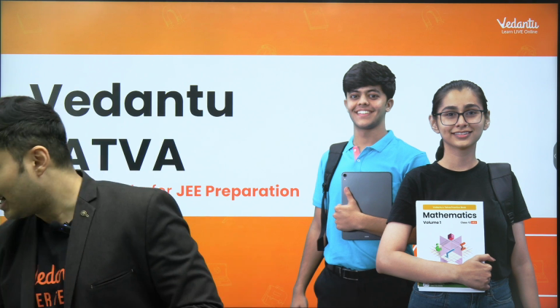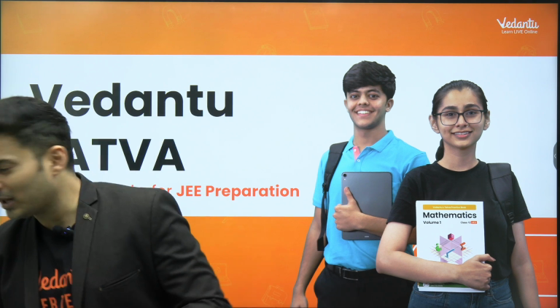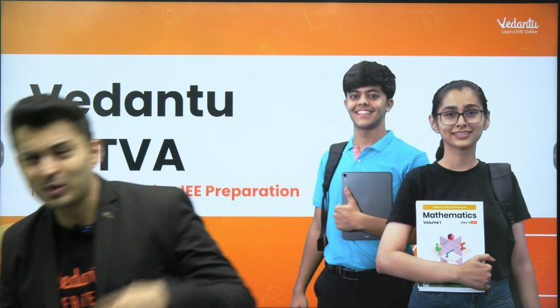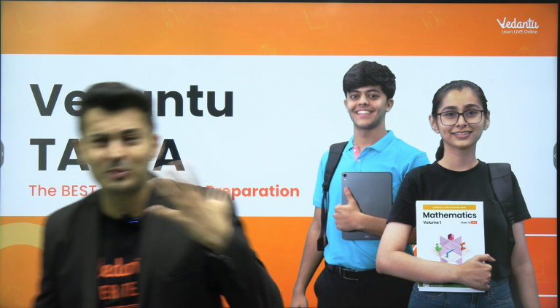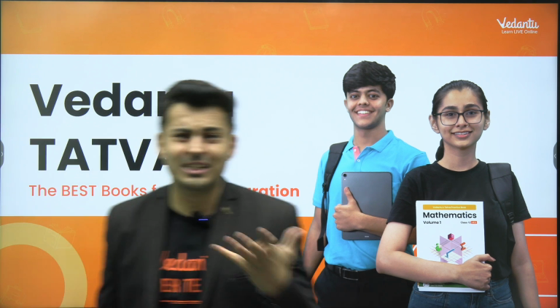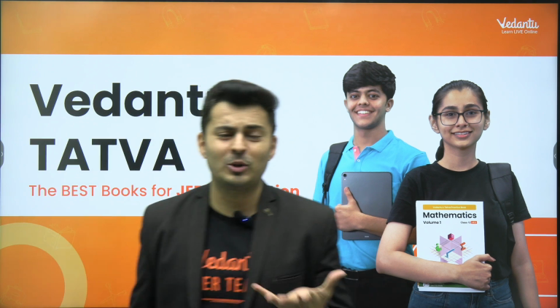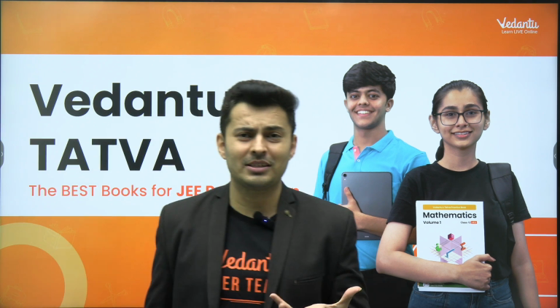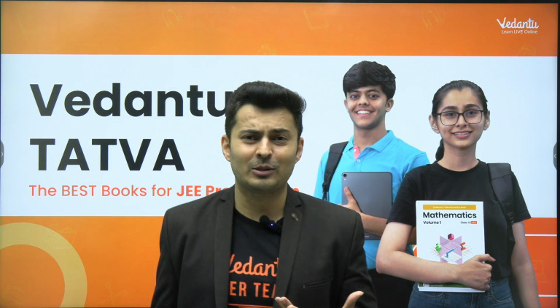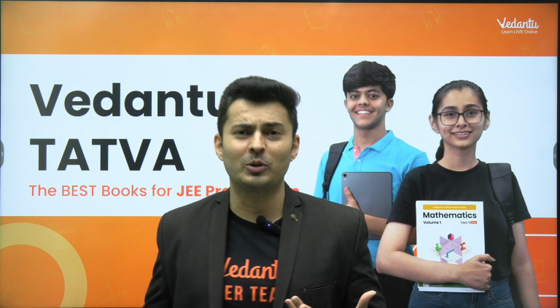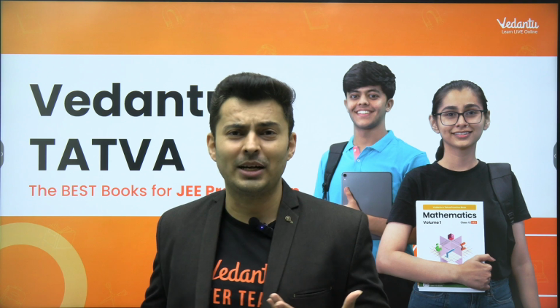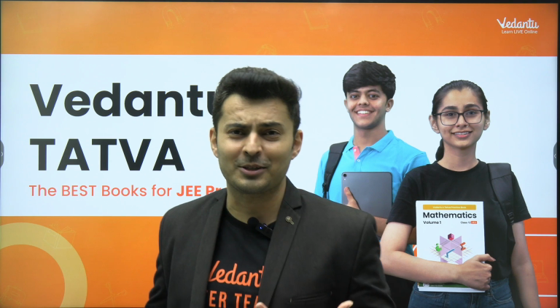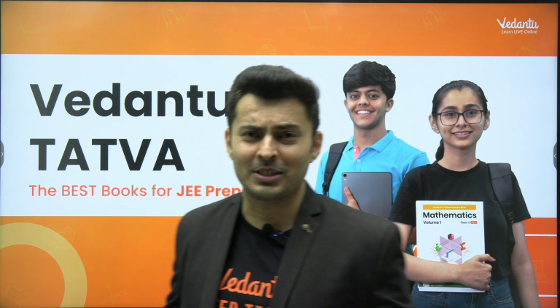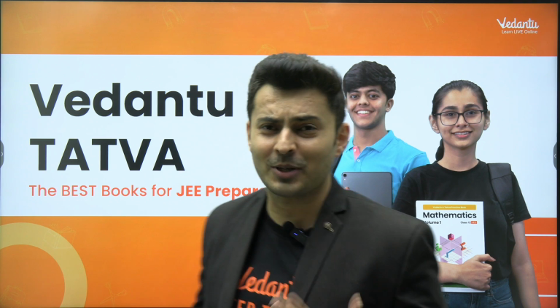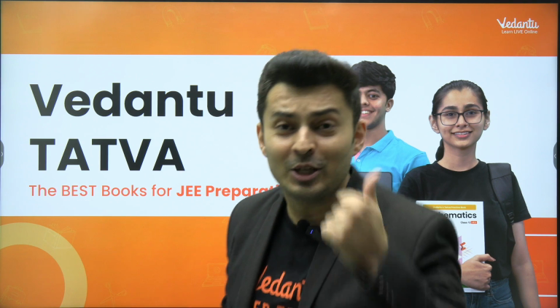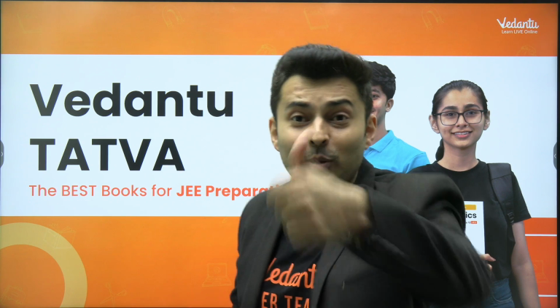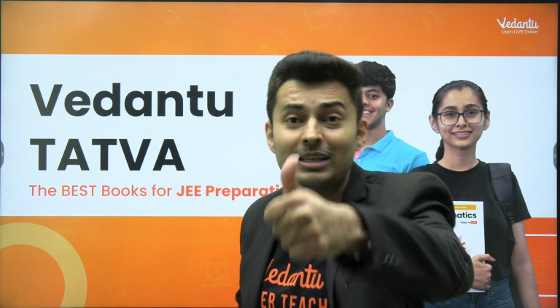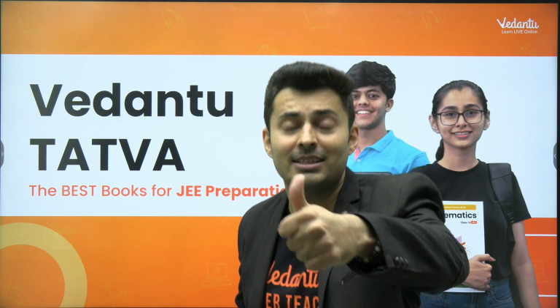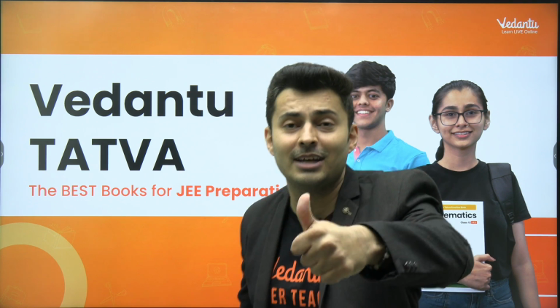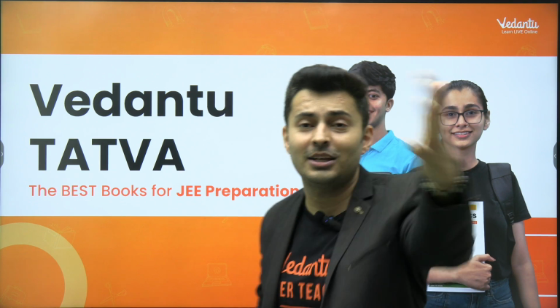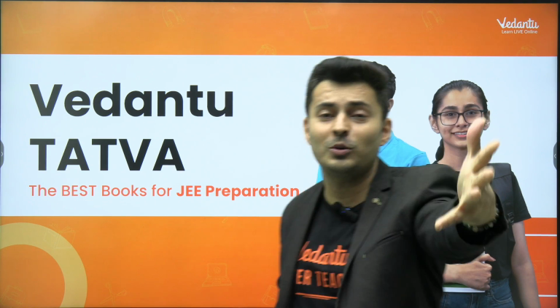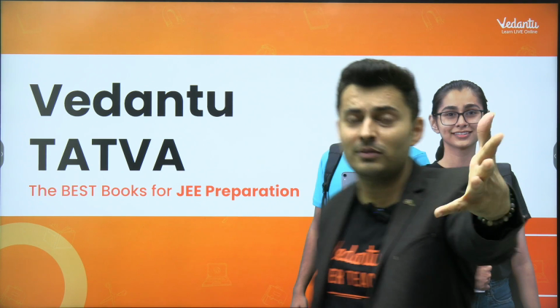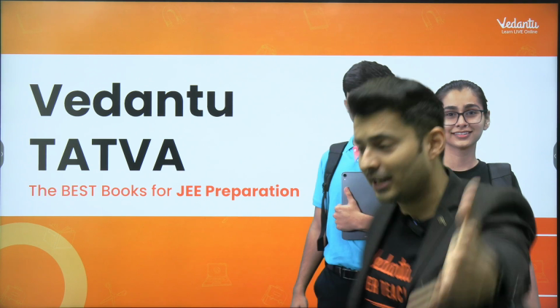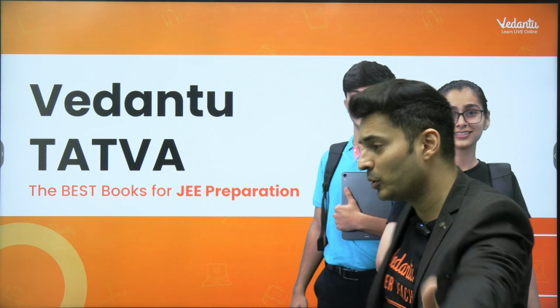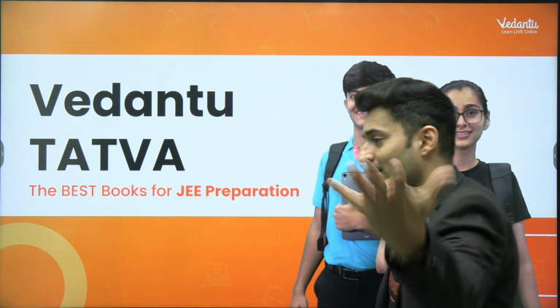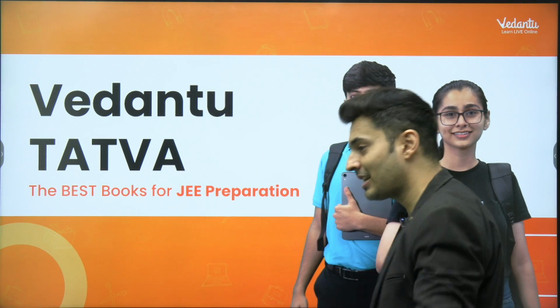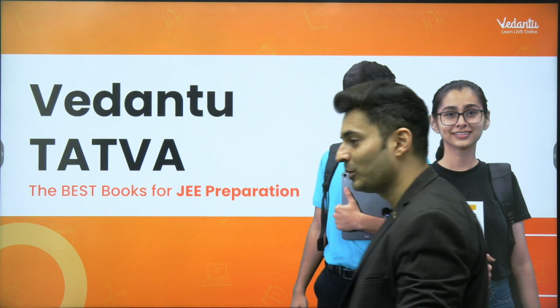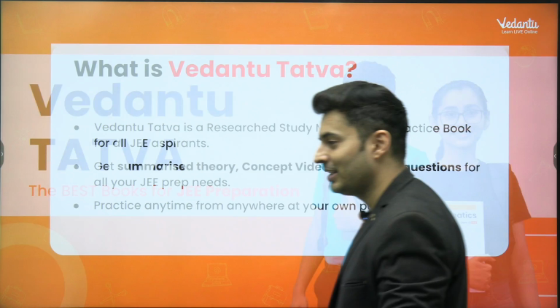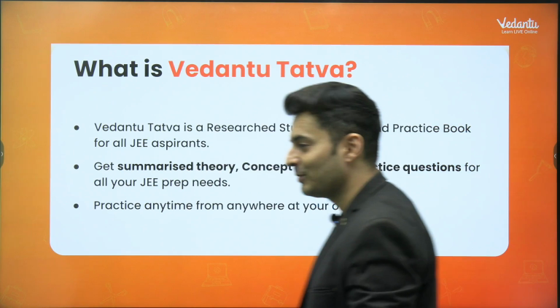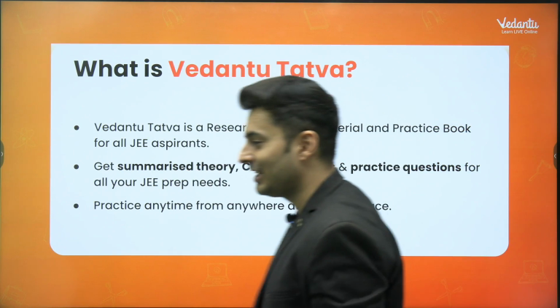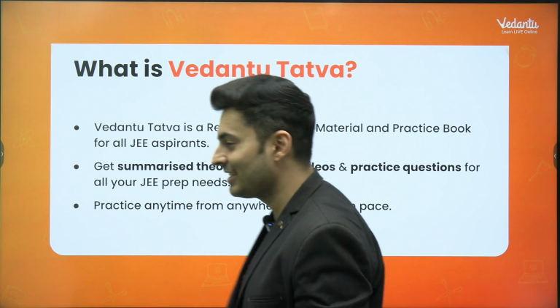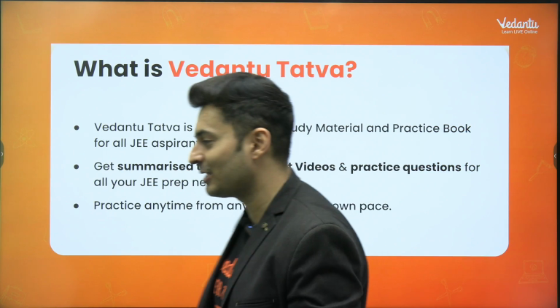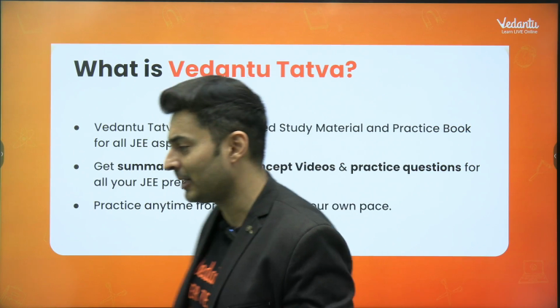And what is so special about this Tattwa book, my dear students? So quickly smash the like button and do not forget to subscribe to the Vedantu JEE English channel as well.